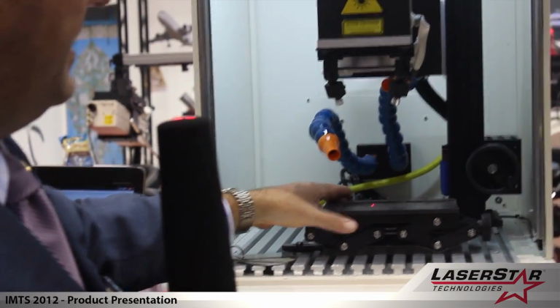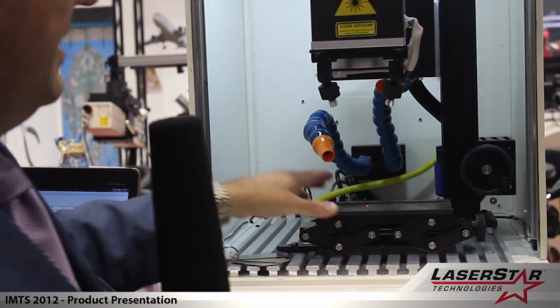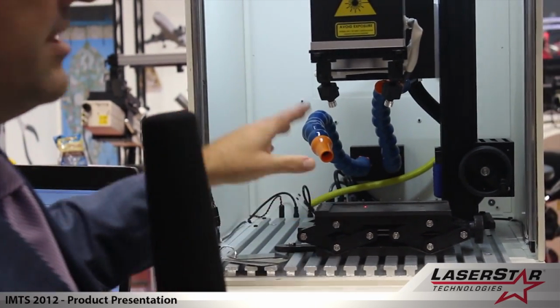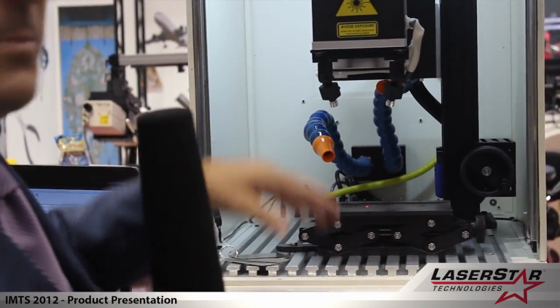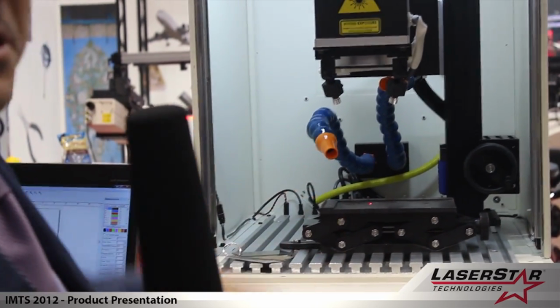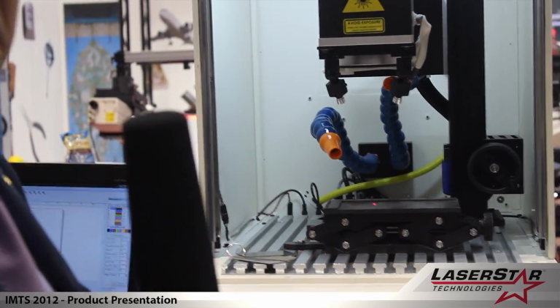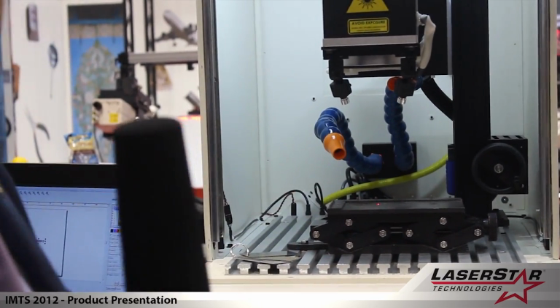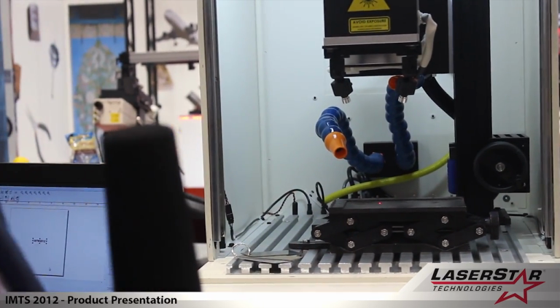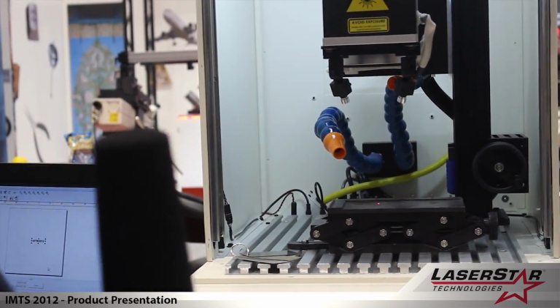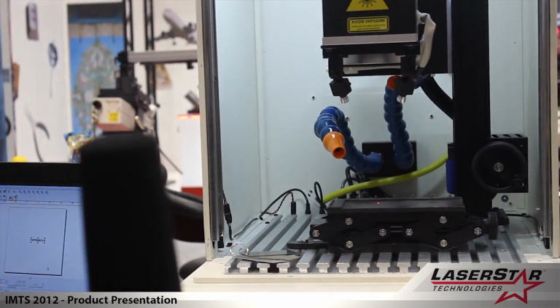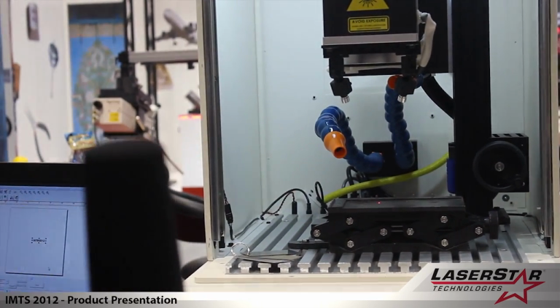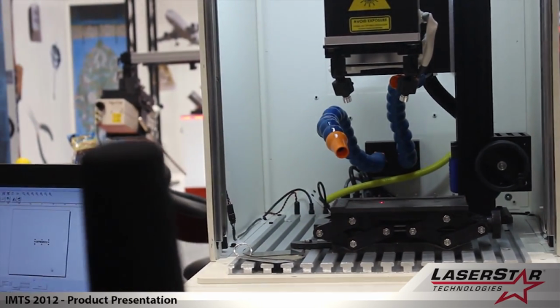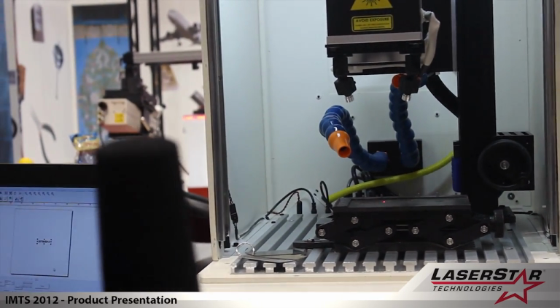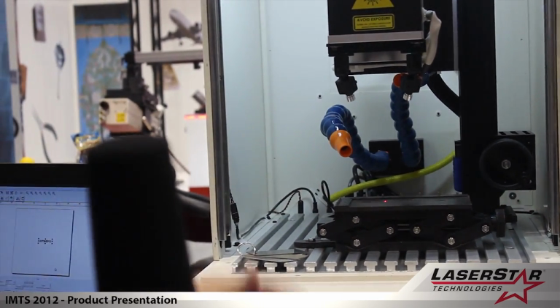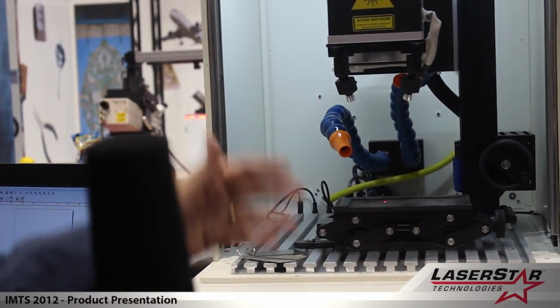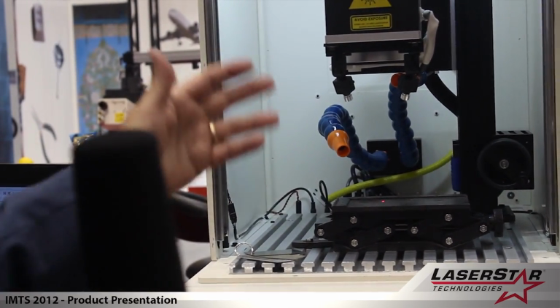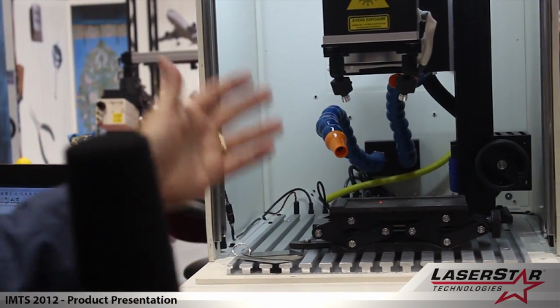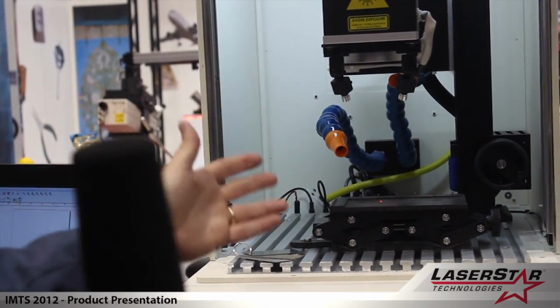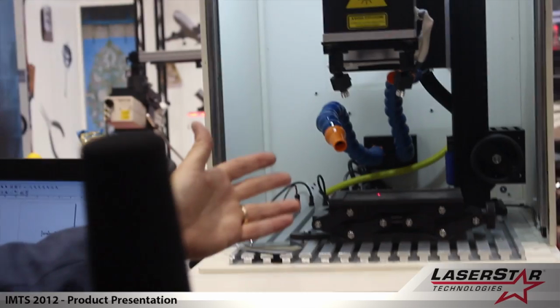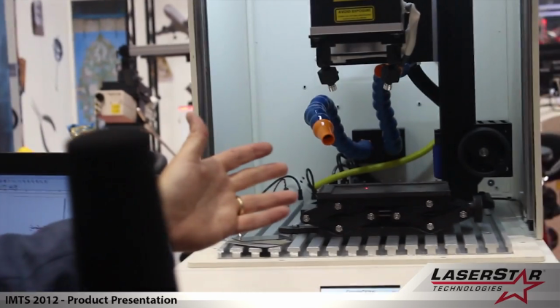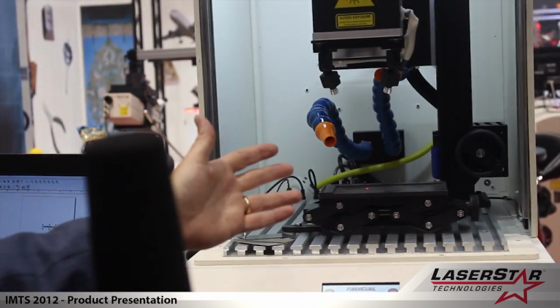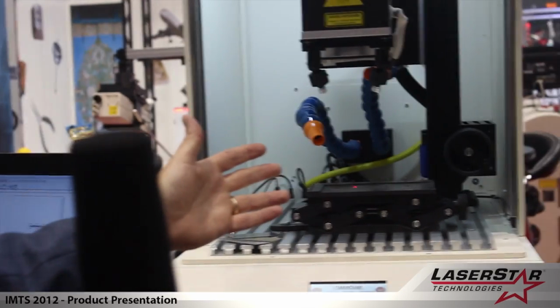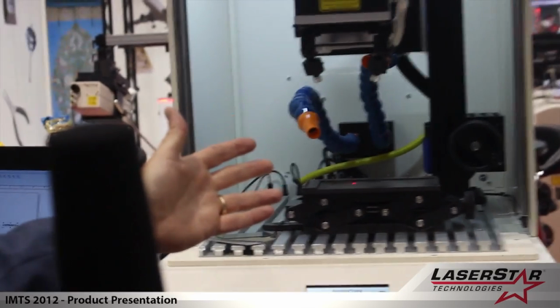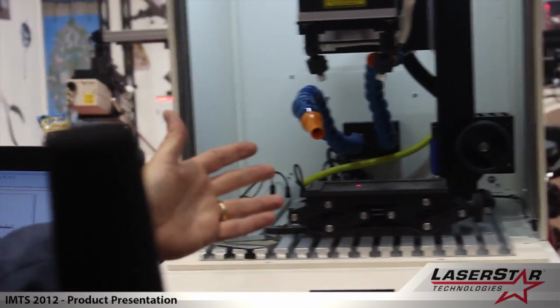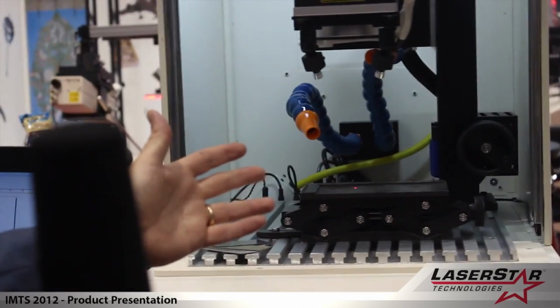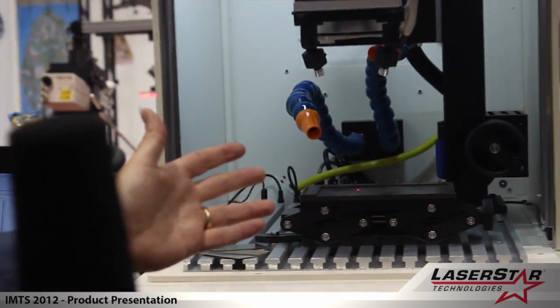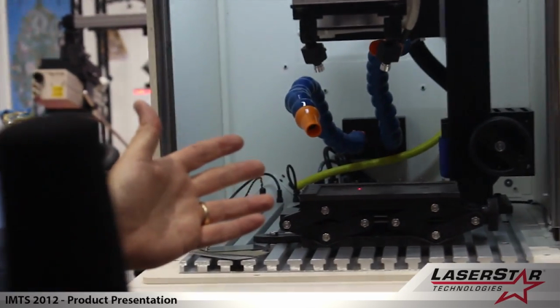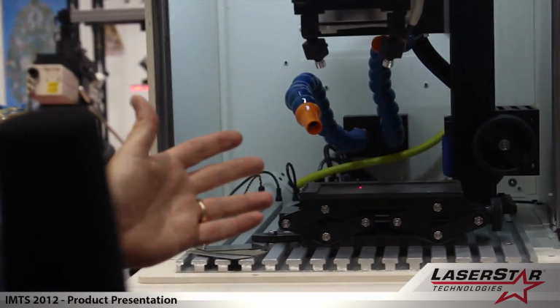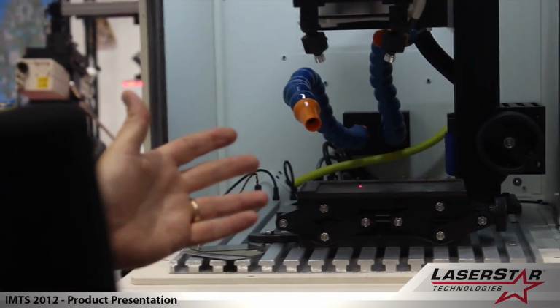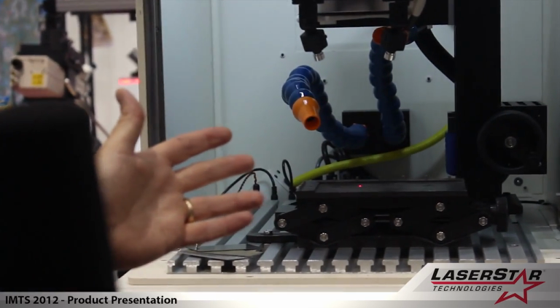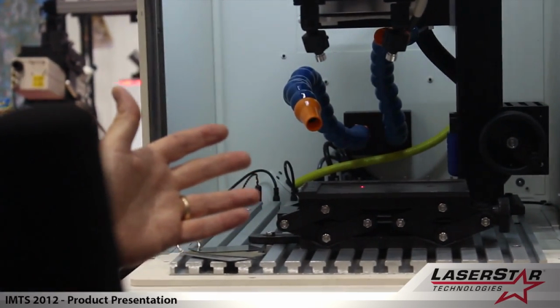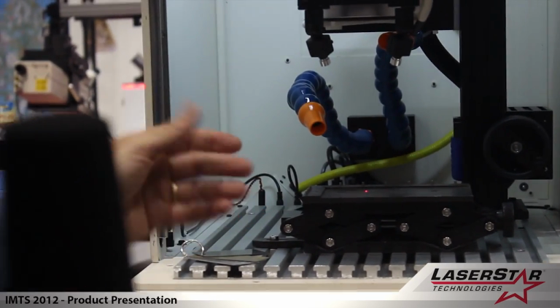This particular device is equipped with a 40-watt pulse fiber engine.